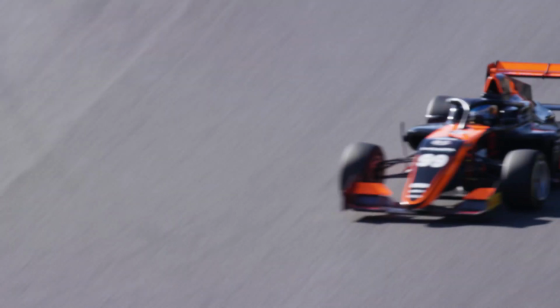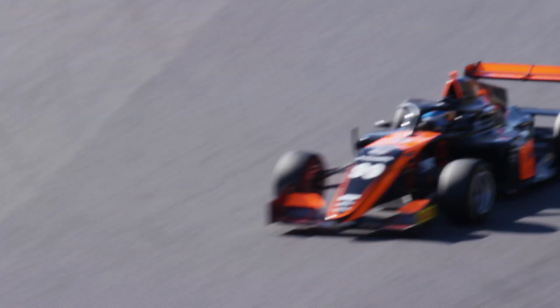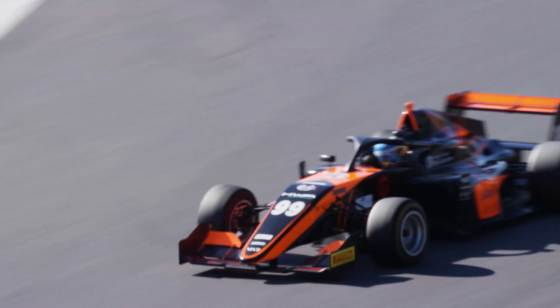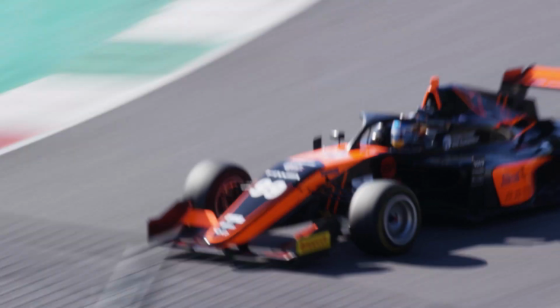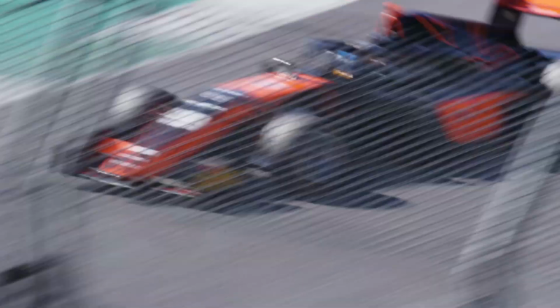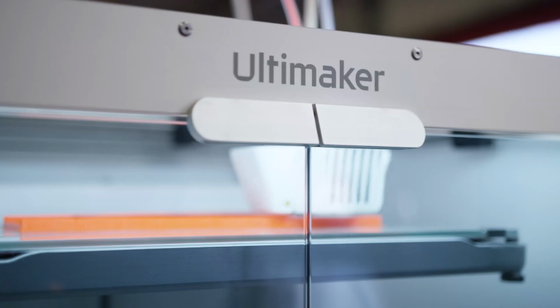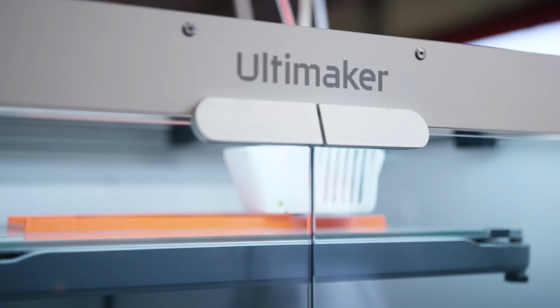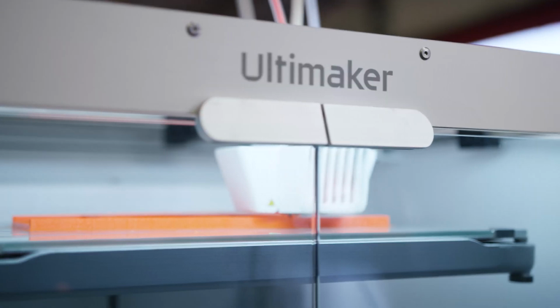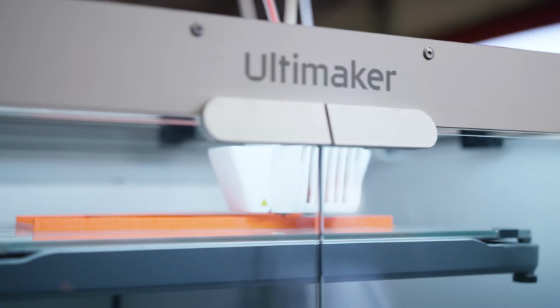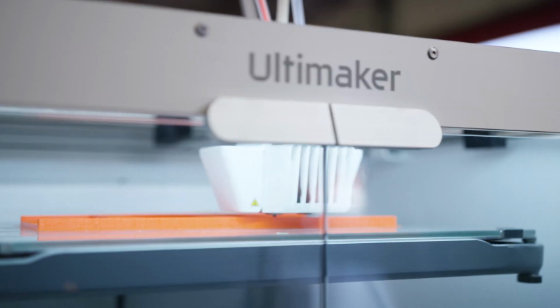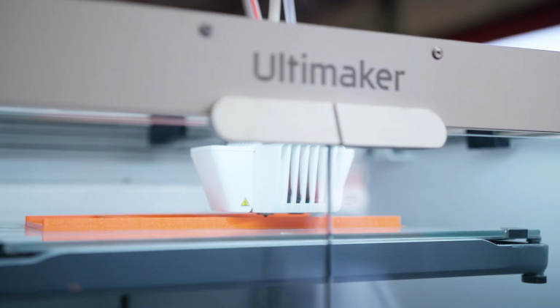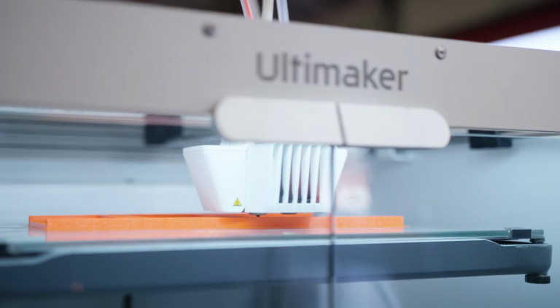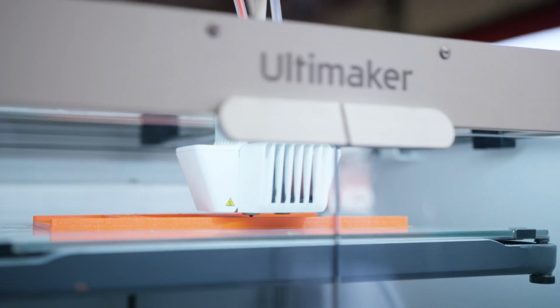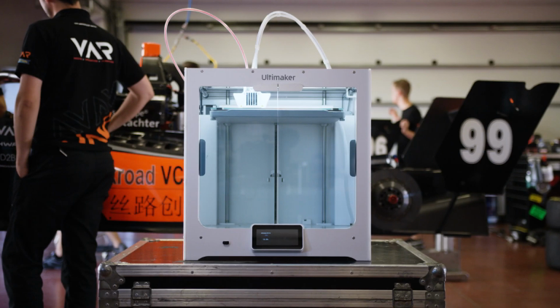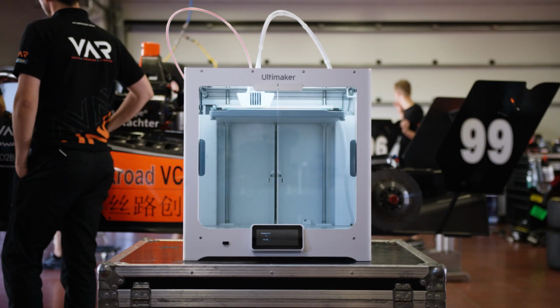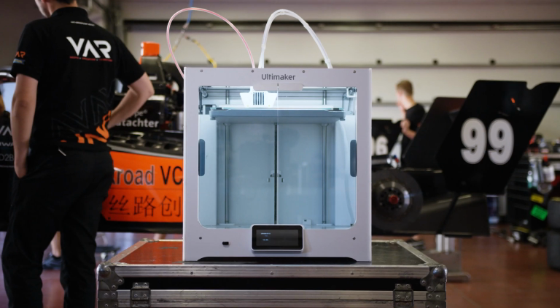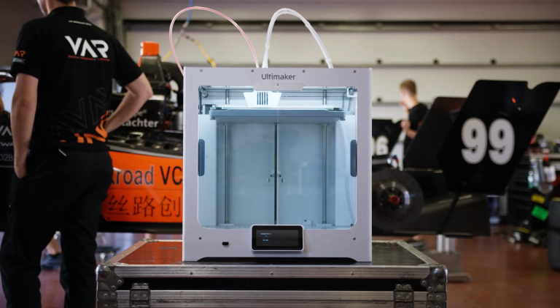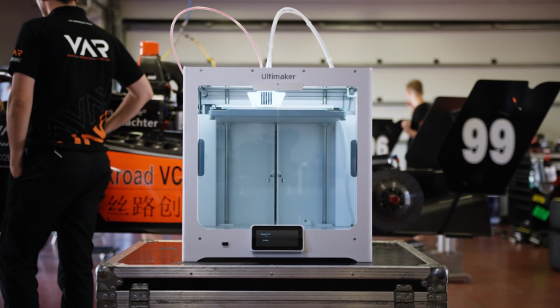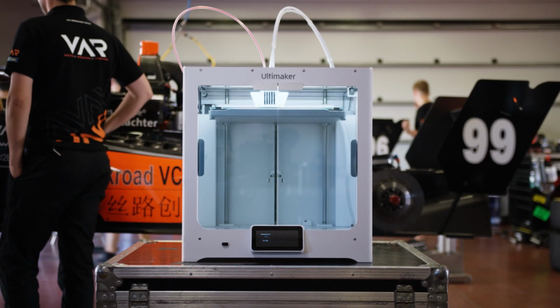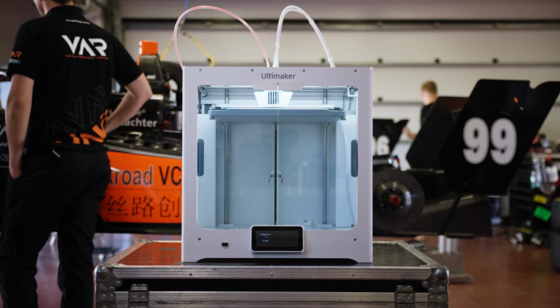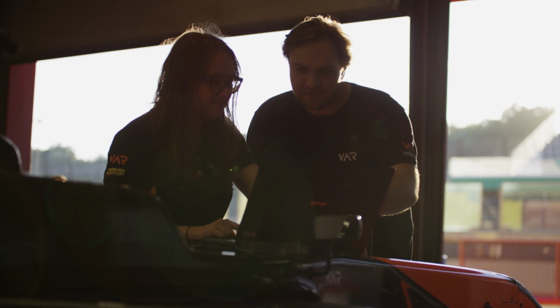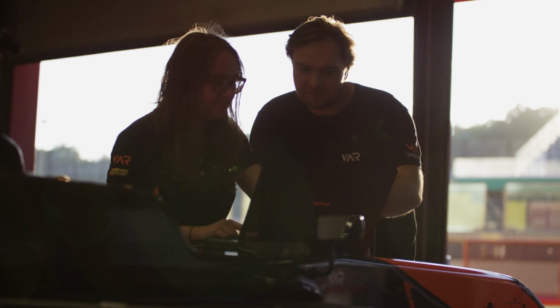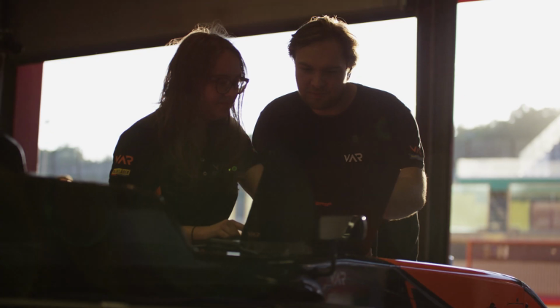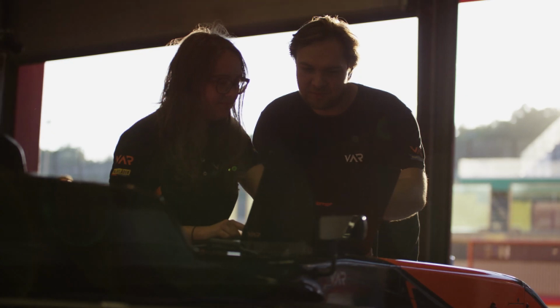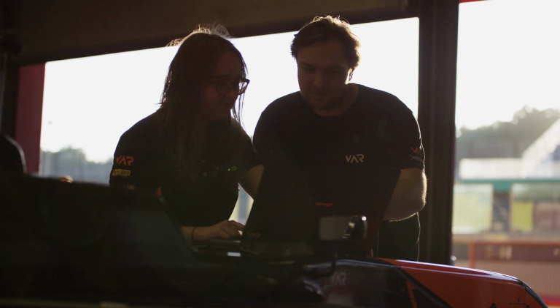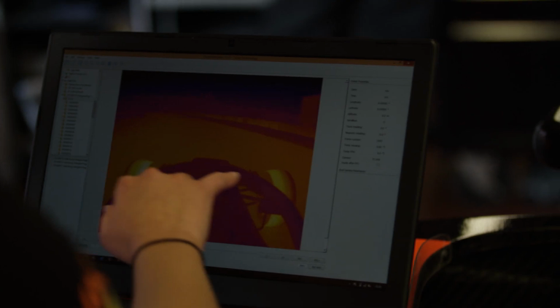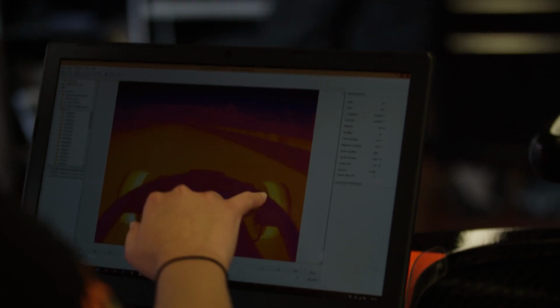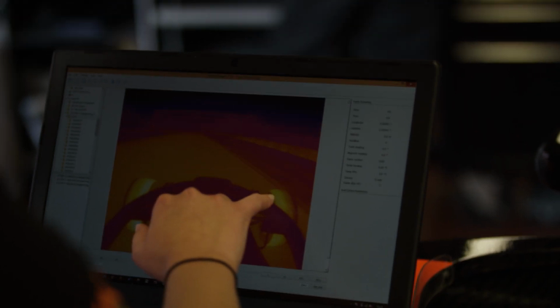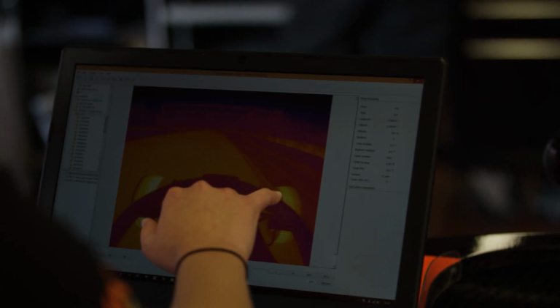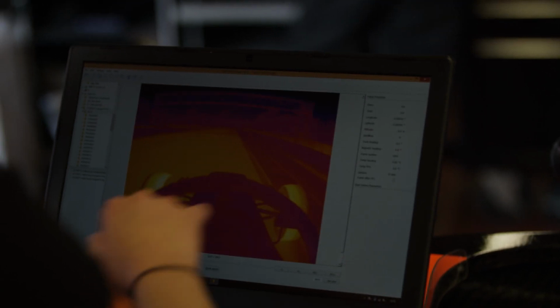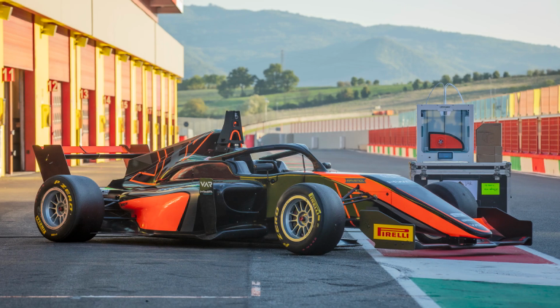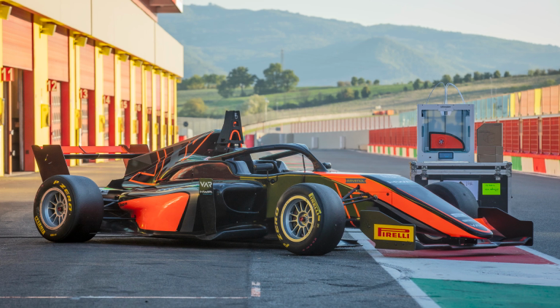The possibilities that we have with 3D printing are endless and will only grow the more we use the Ultimaker.